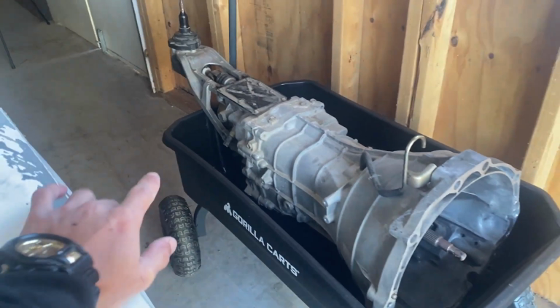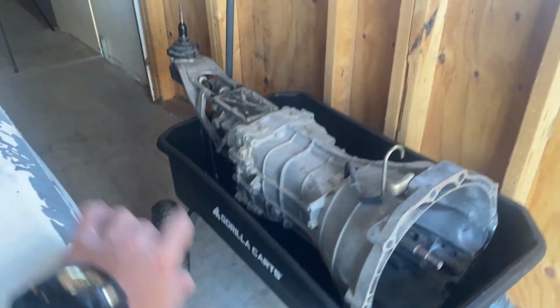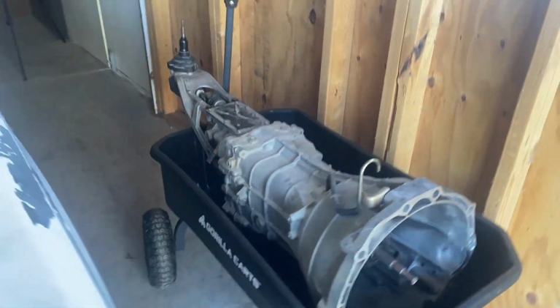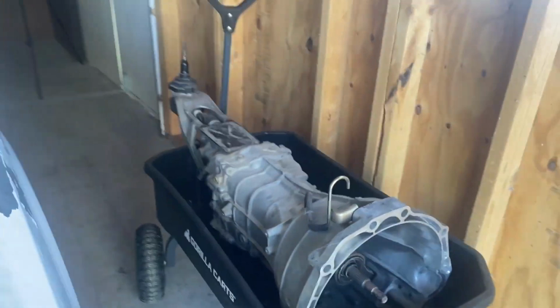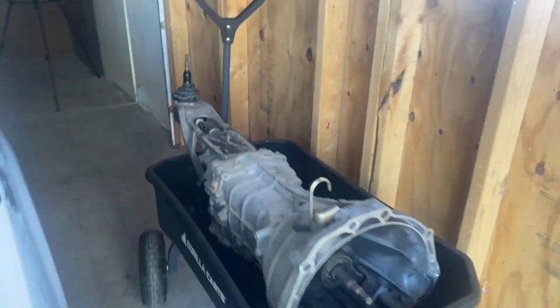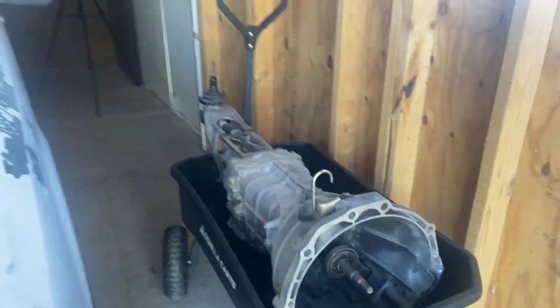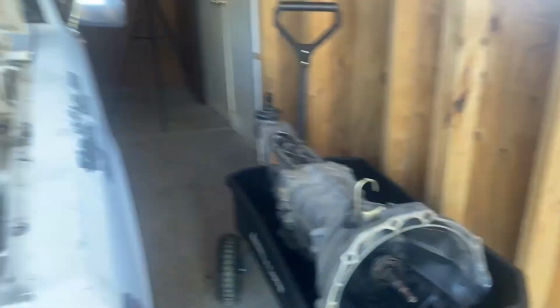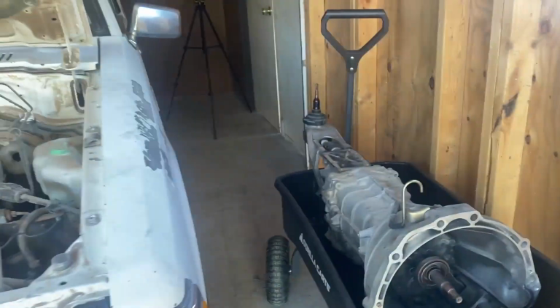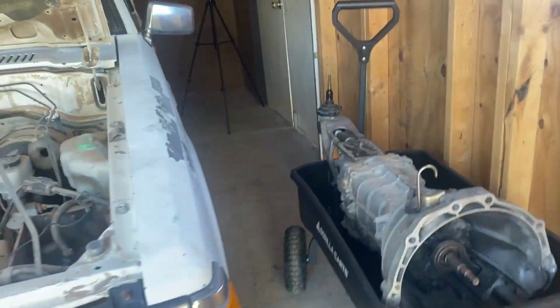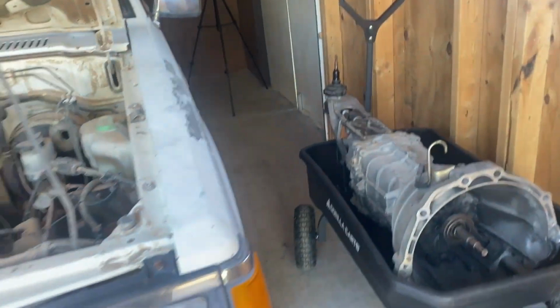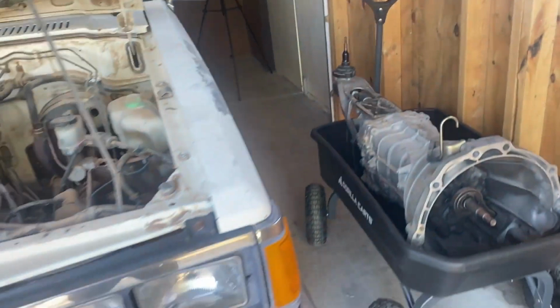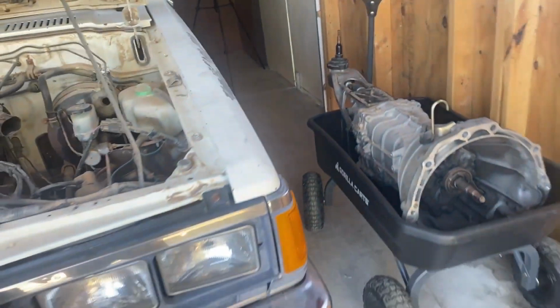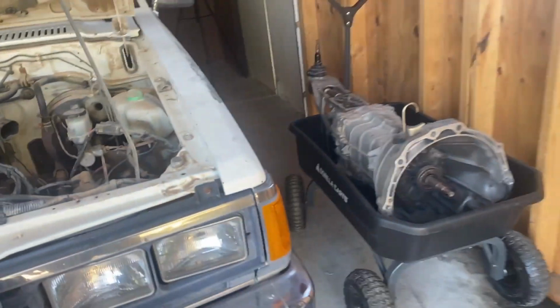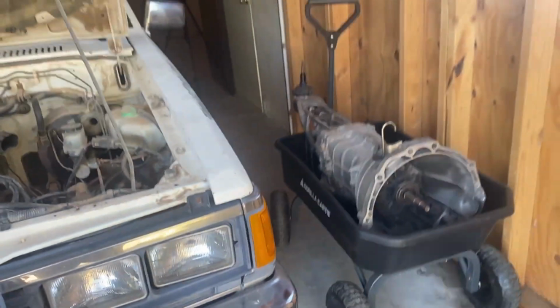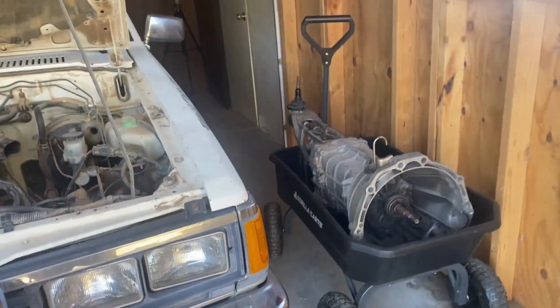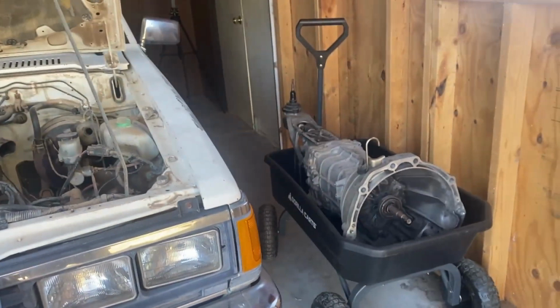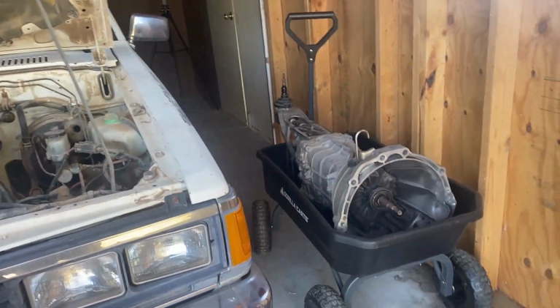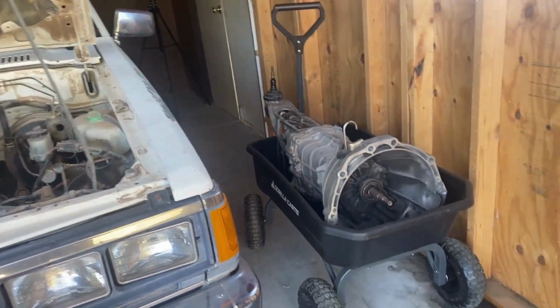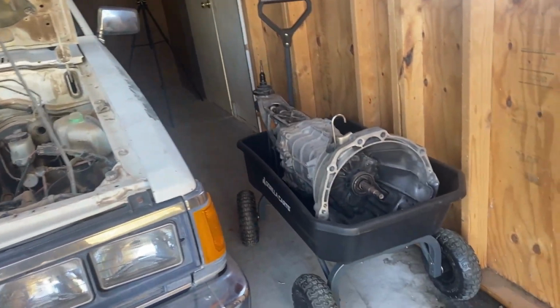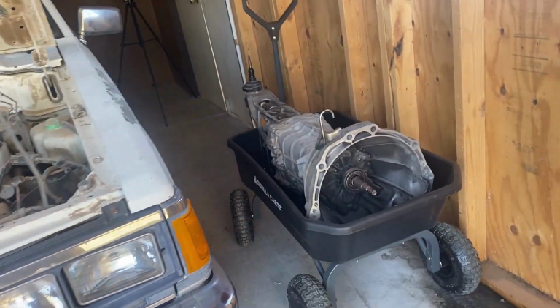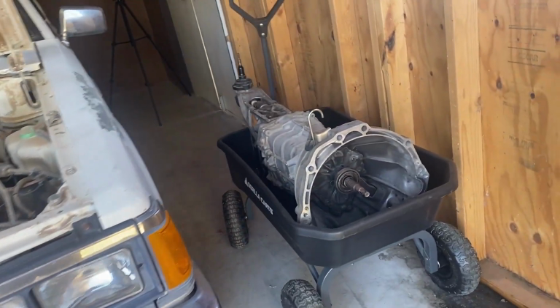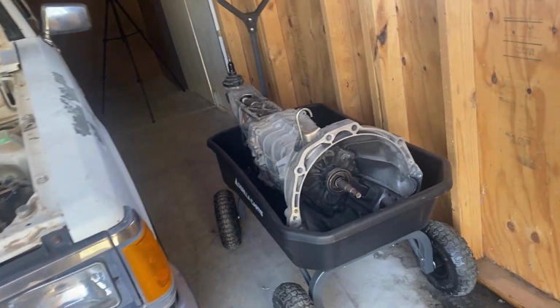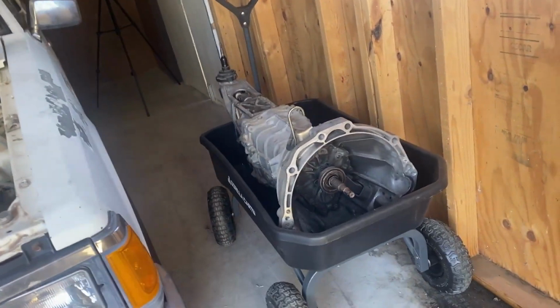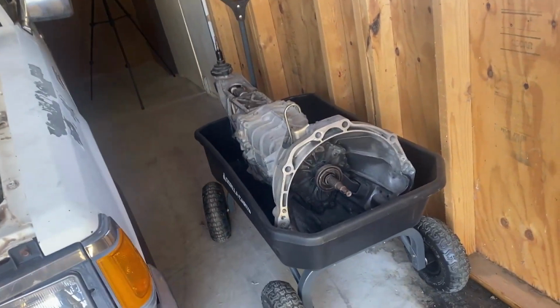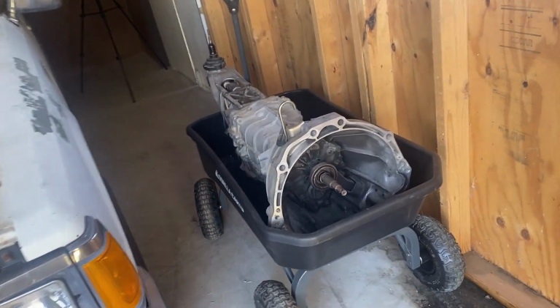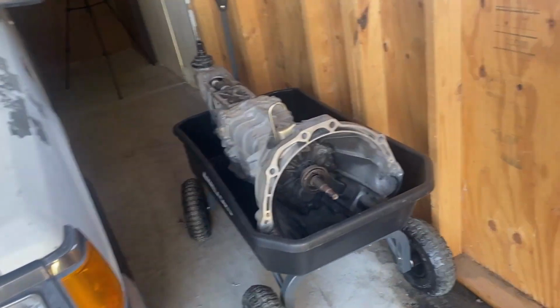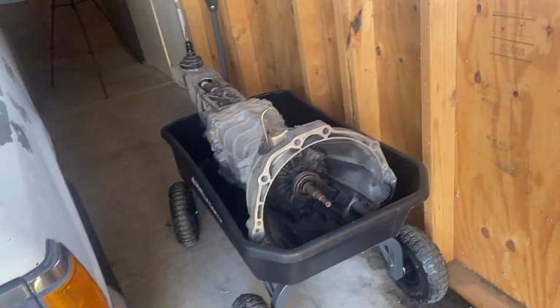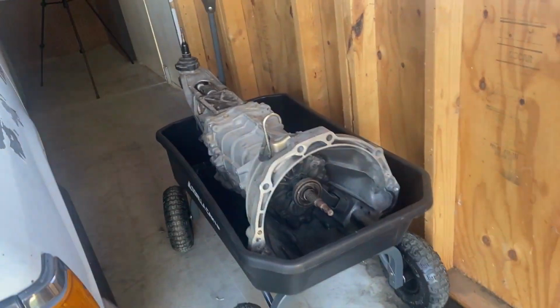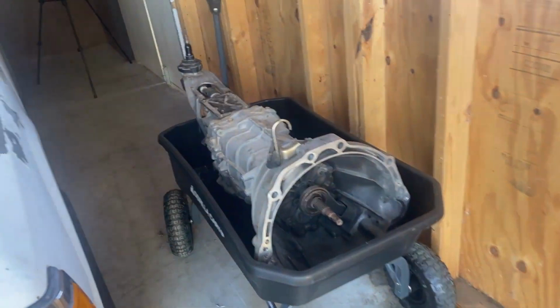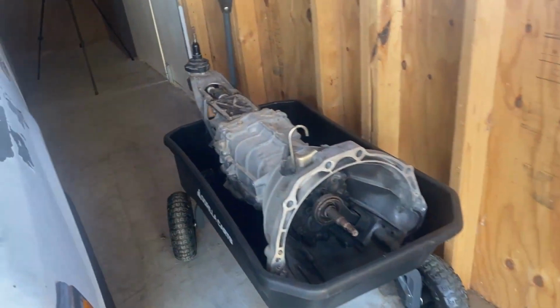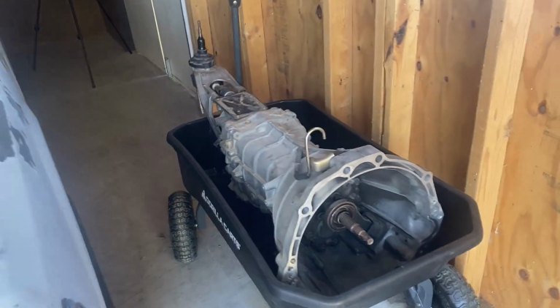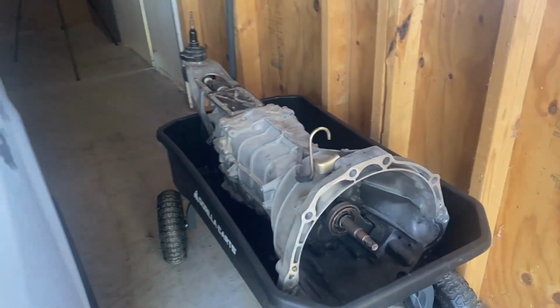But first, let's go ahead and clean up the garage, wash up the trans, and then we'll get into it.